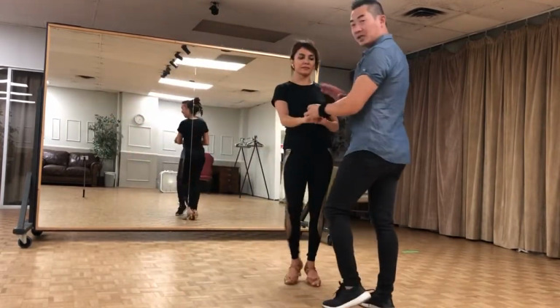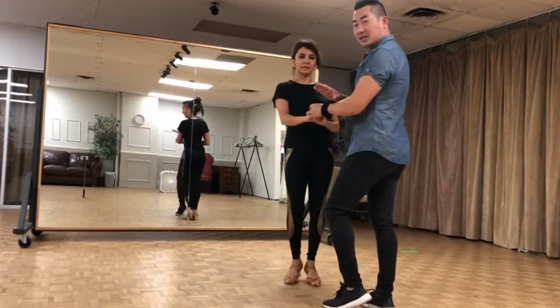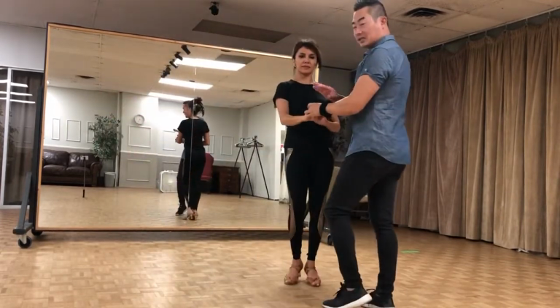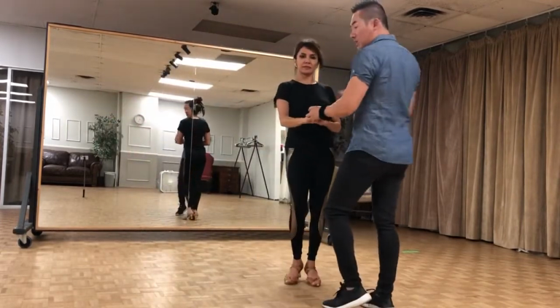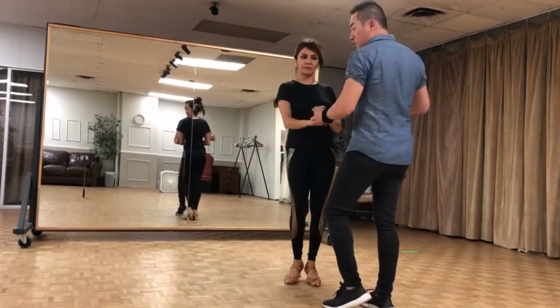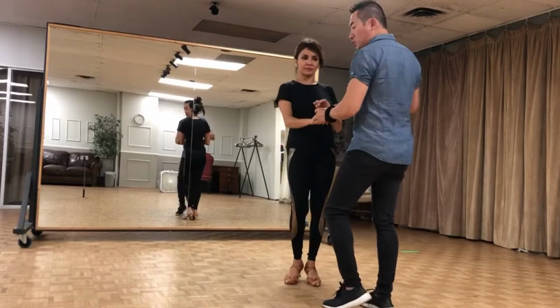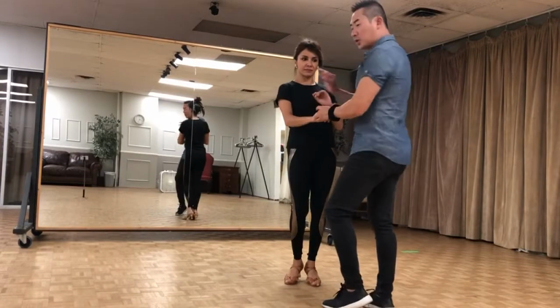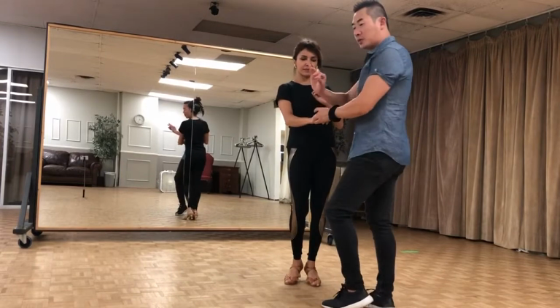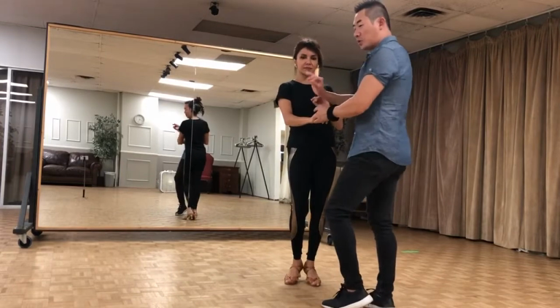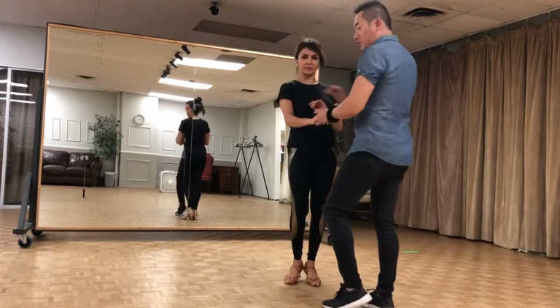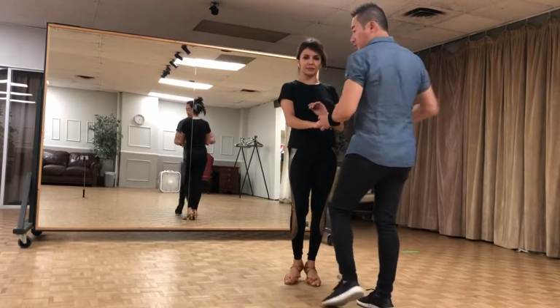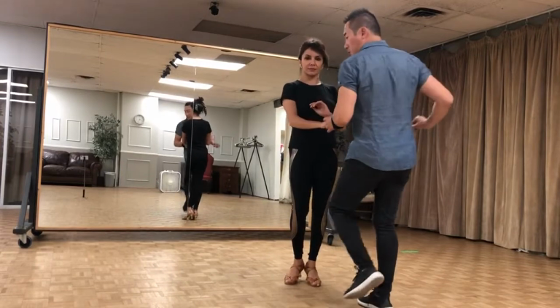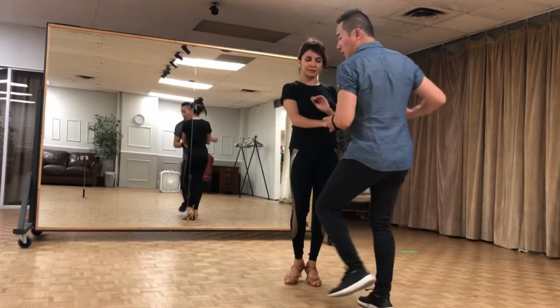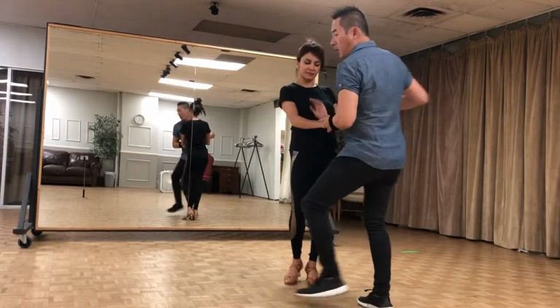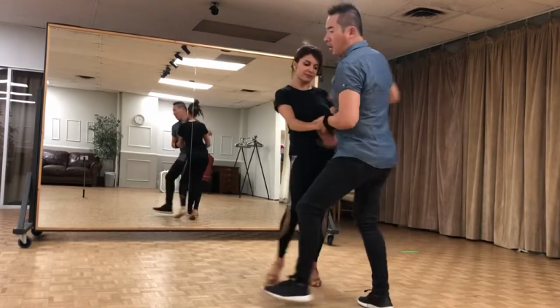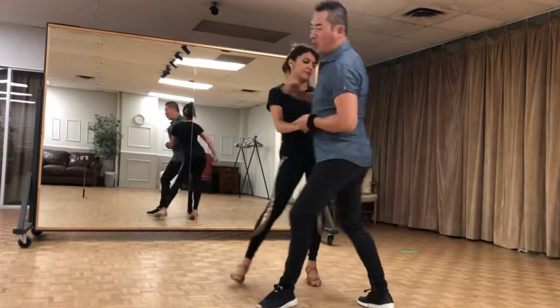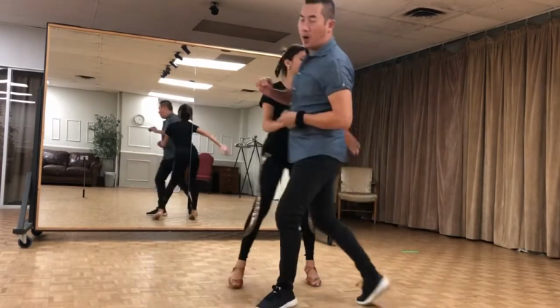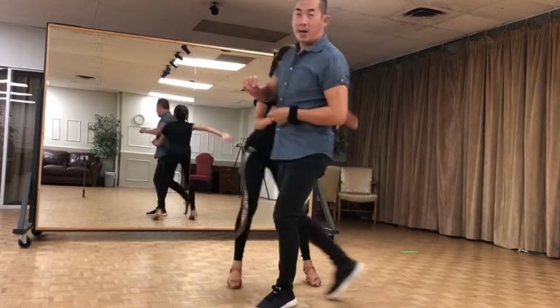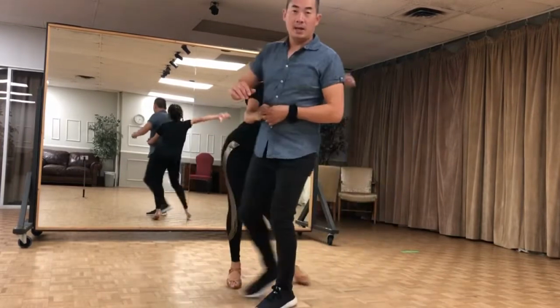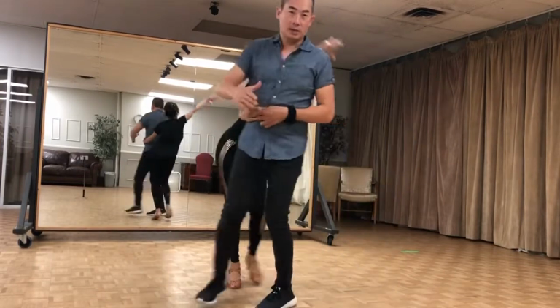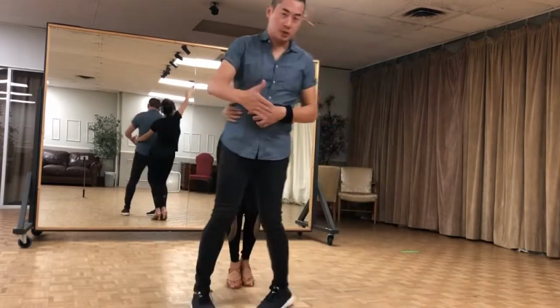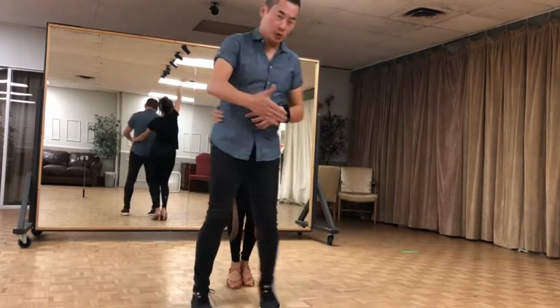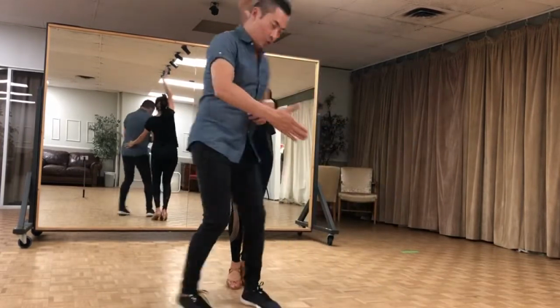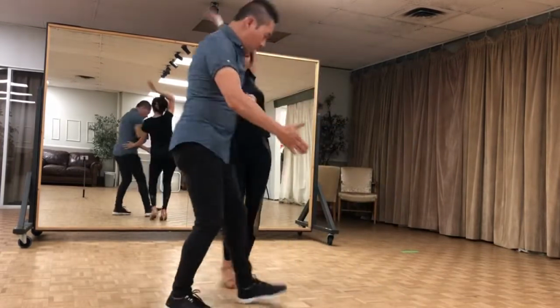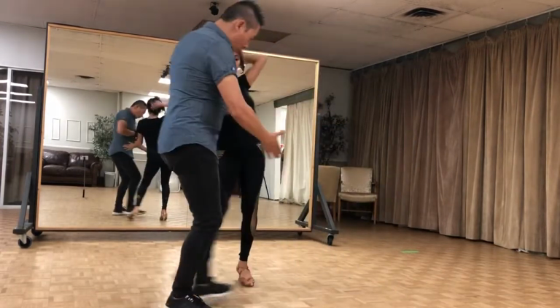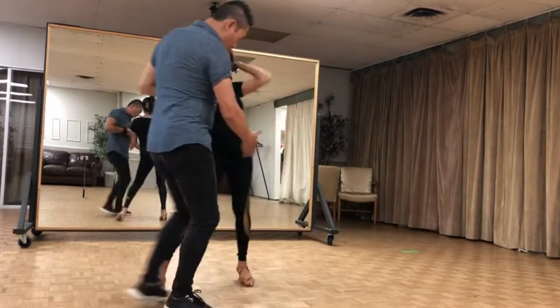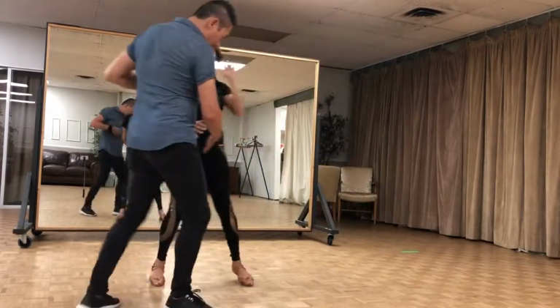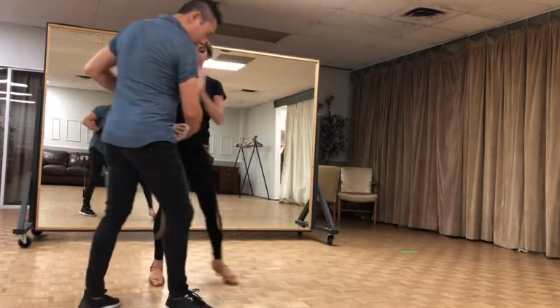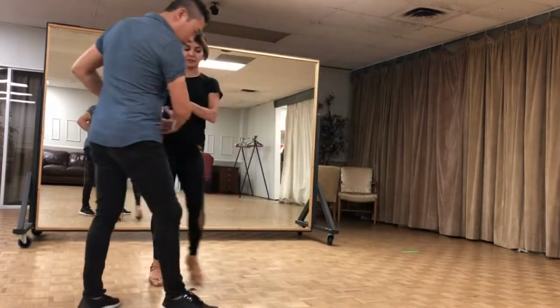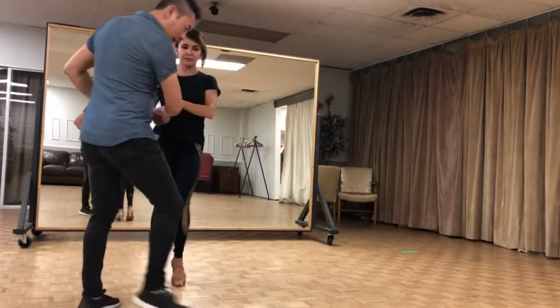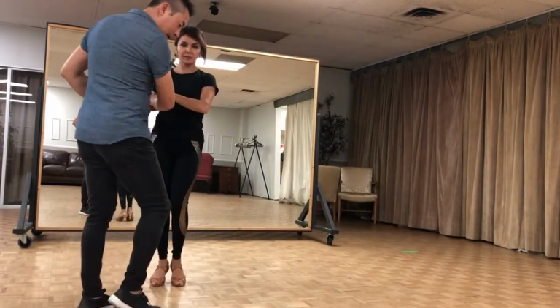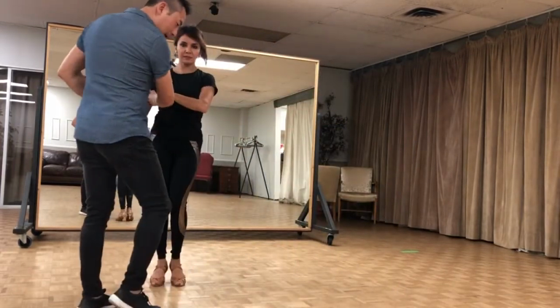We did this last week. Just going to turn. 1, 2, right hand to right hand.